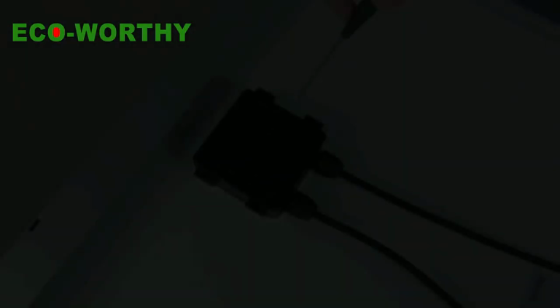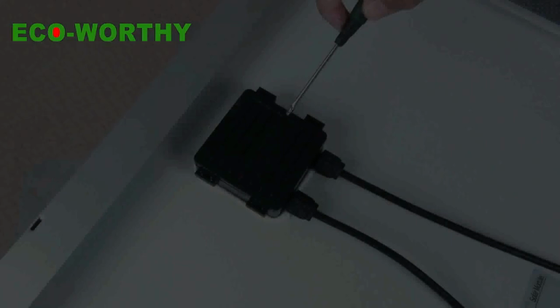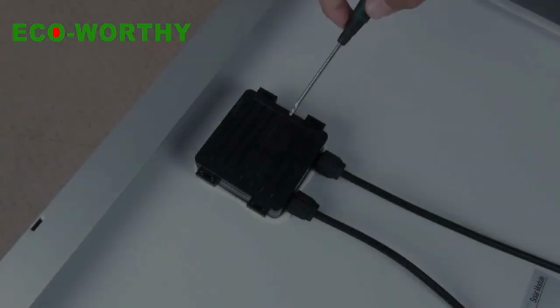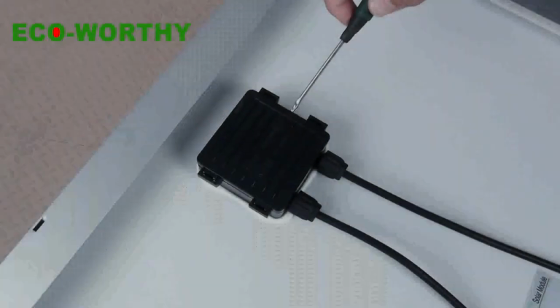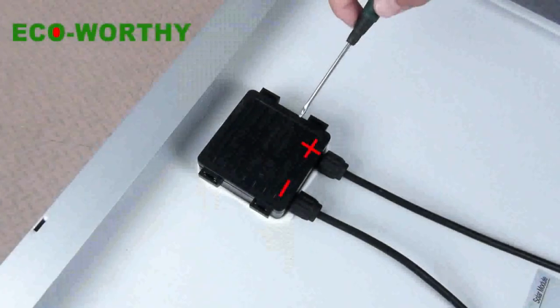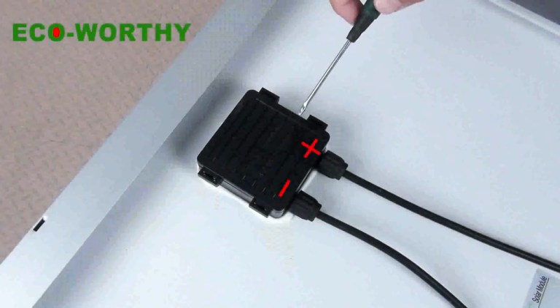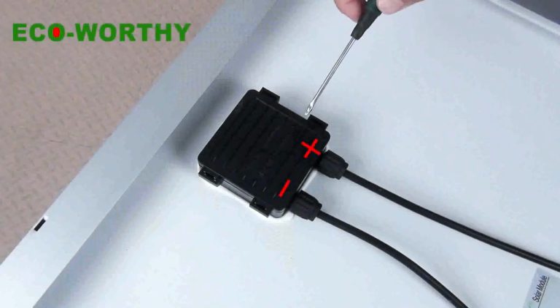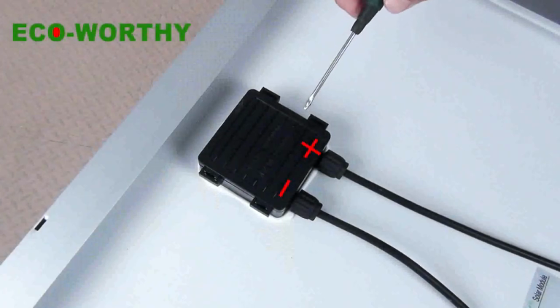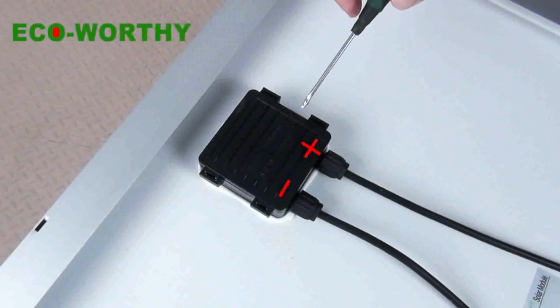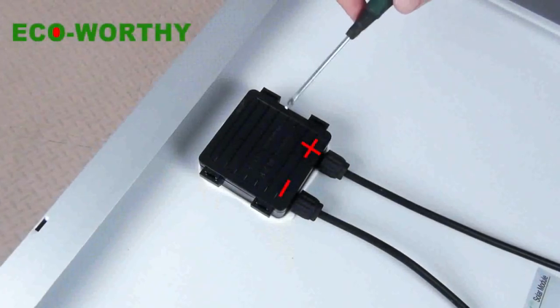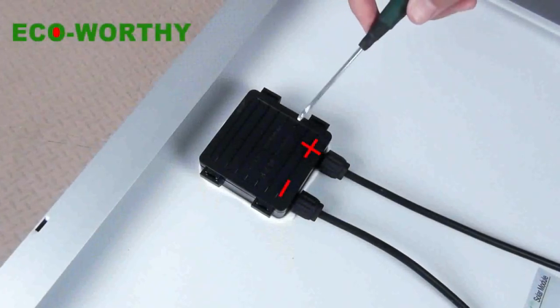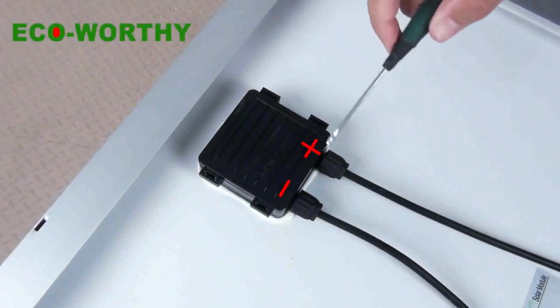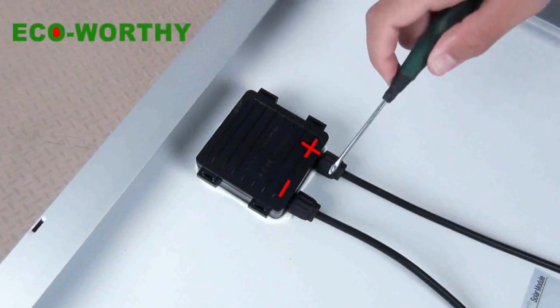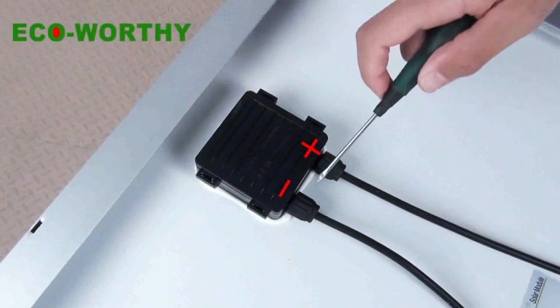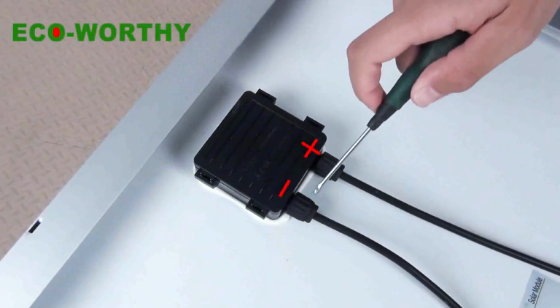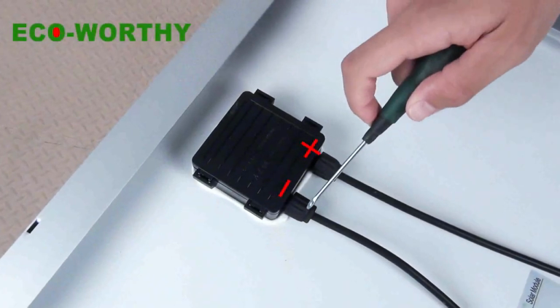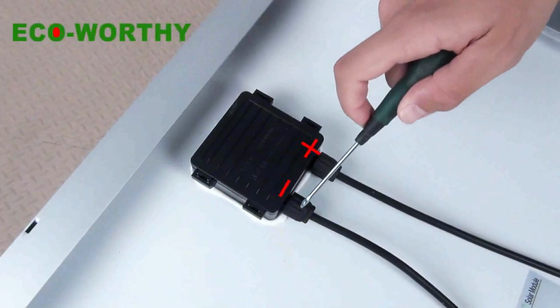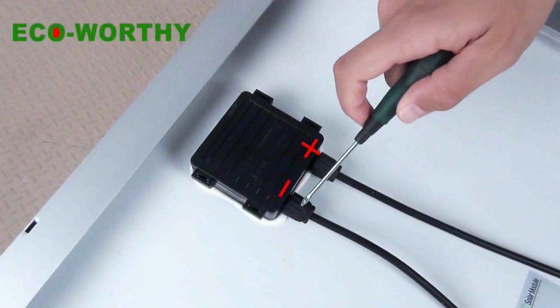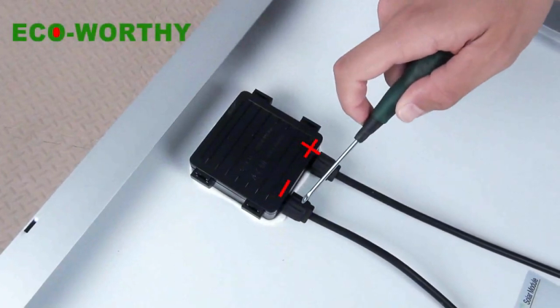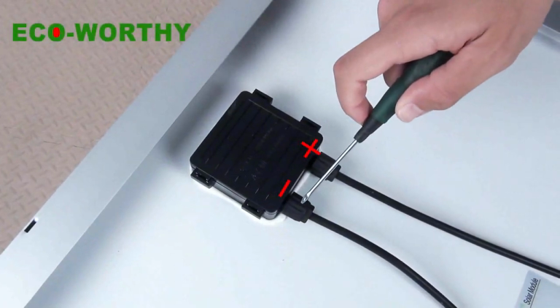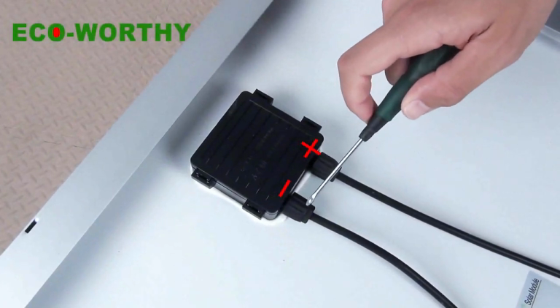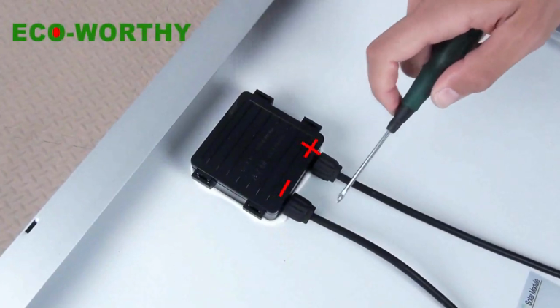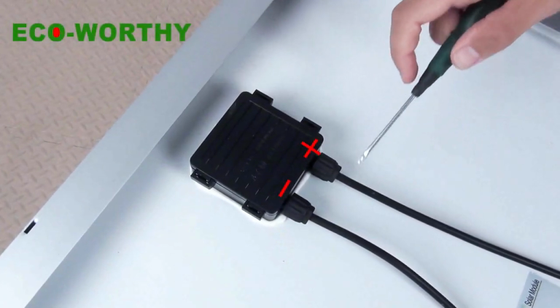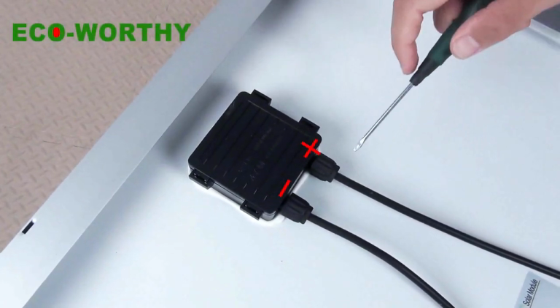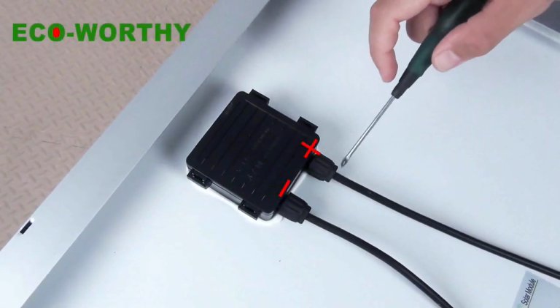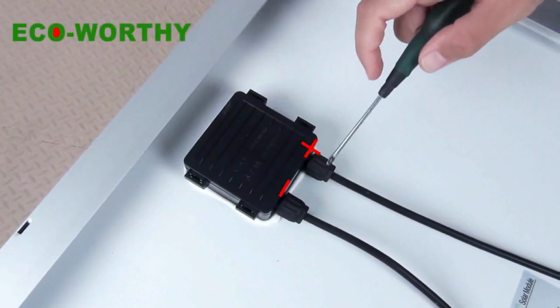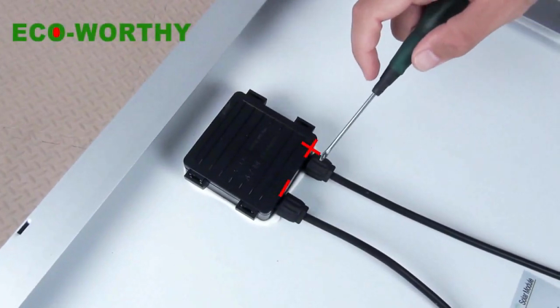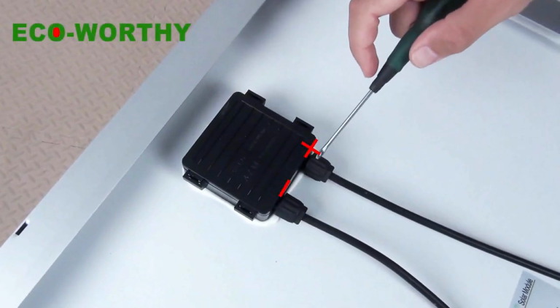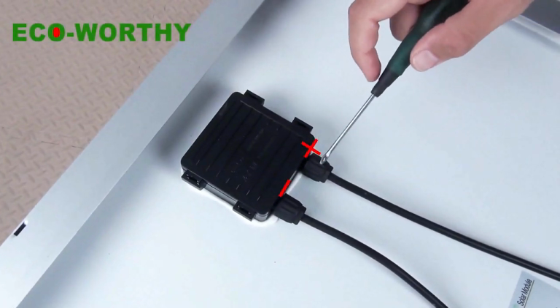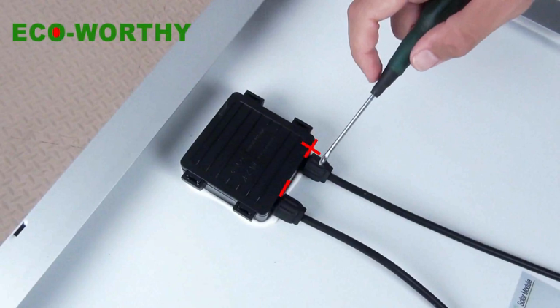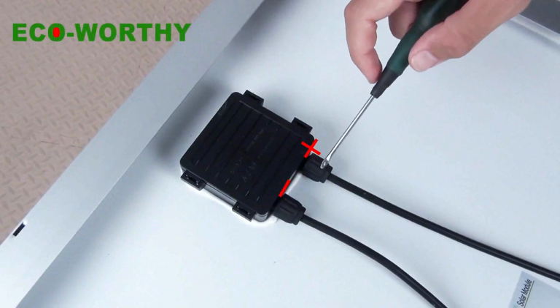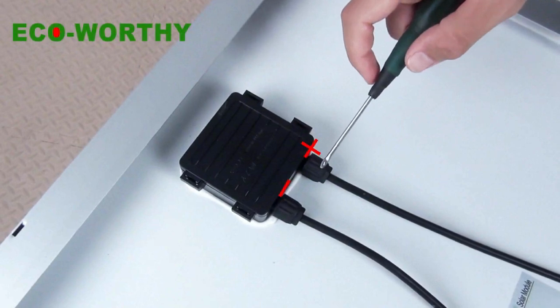This is the junction box, this is the negative cable, and this is the positive cable.